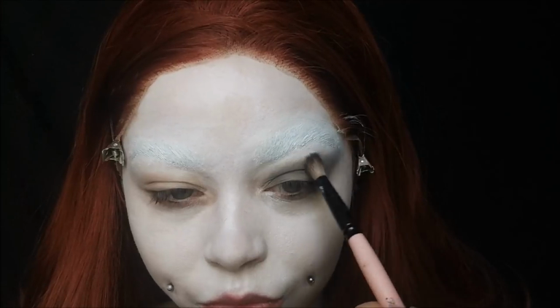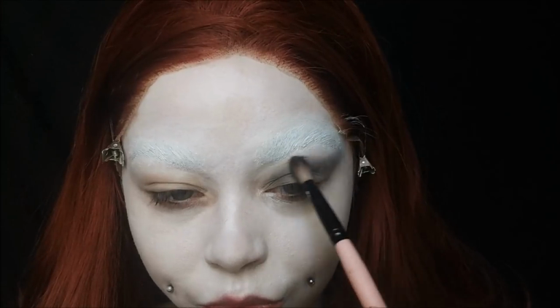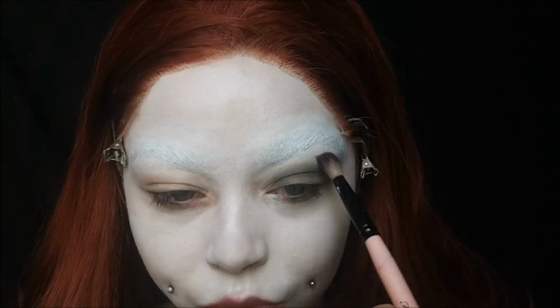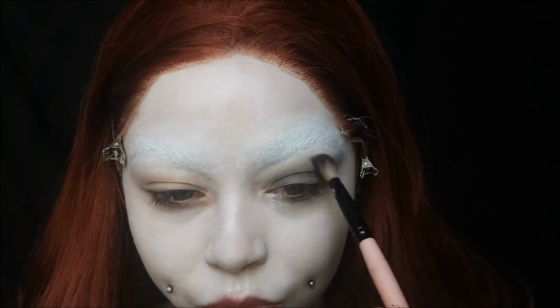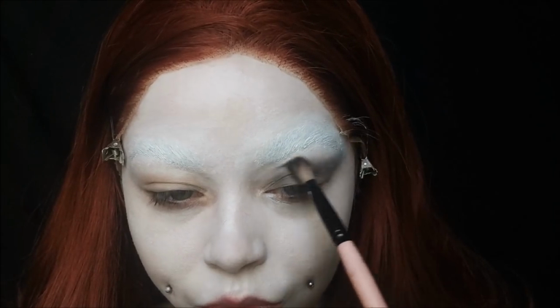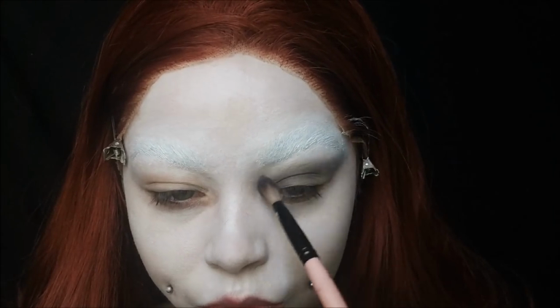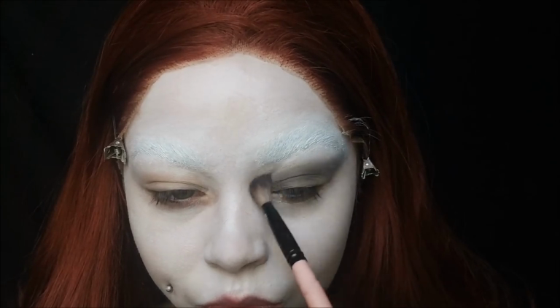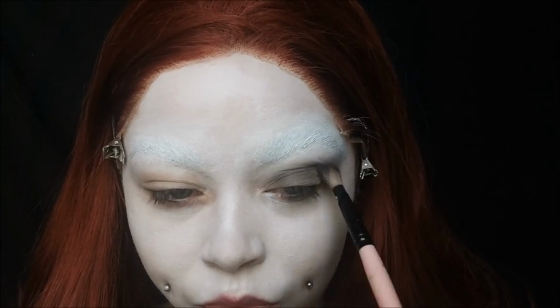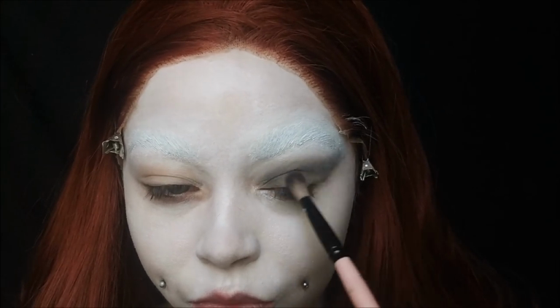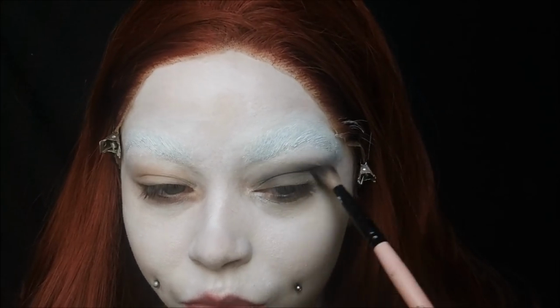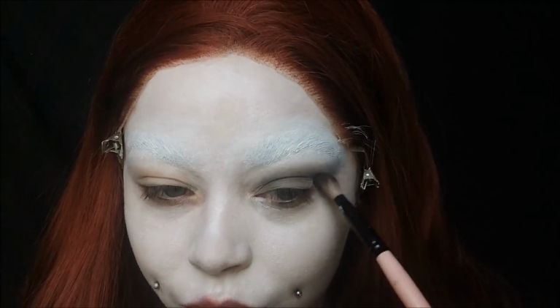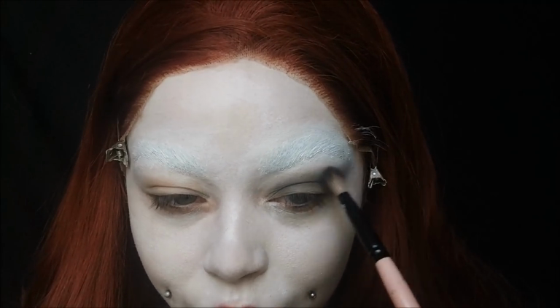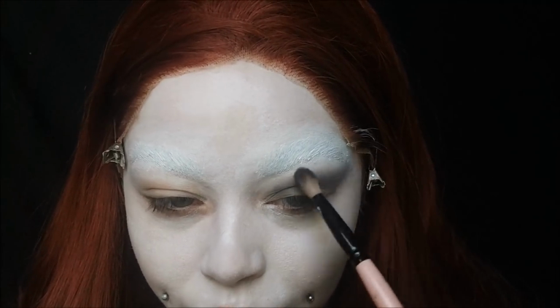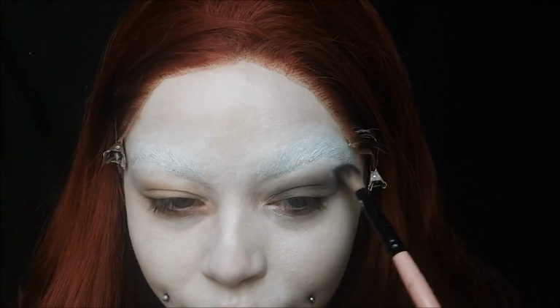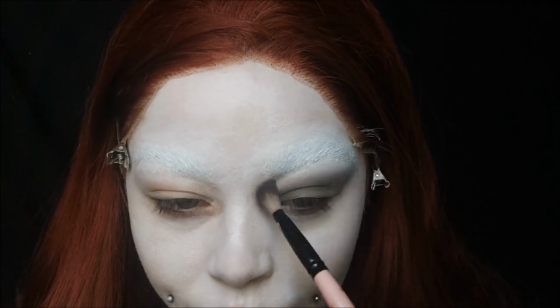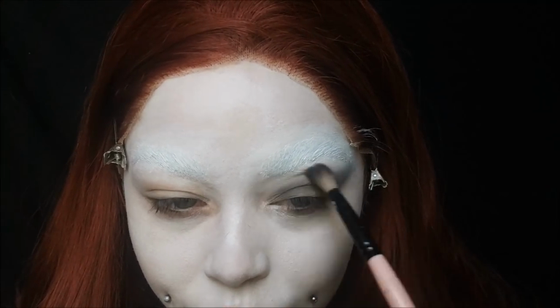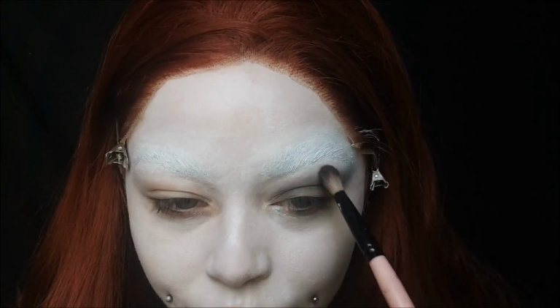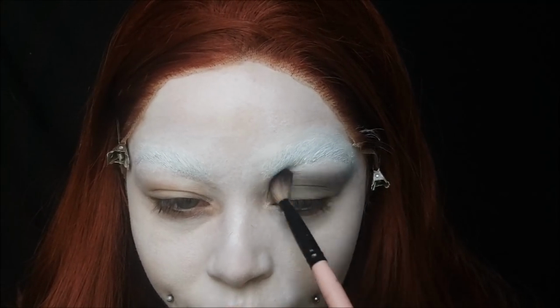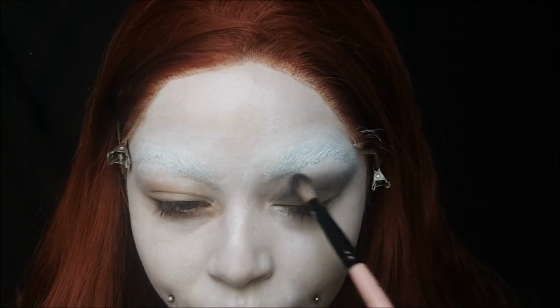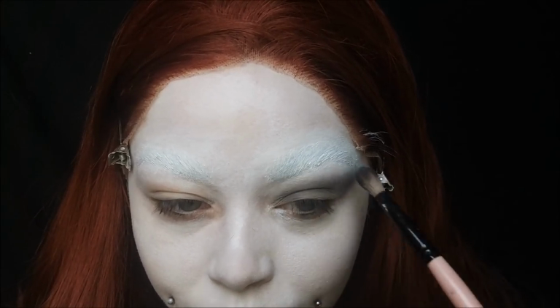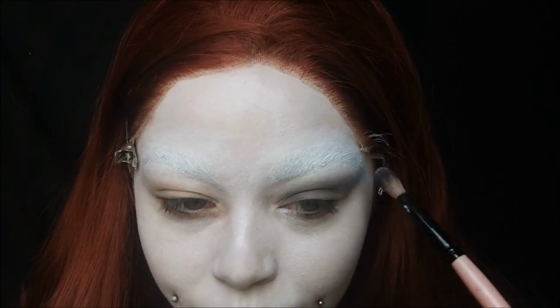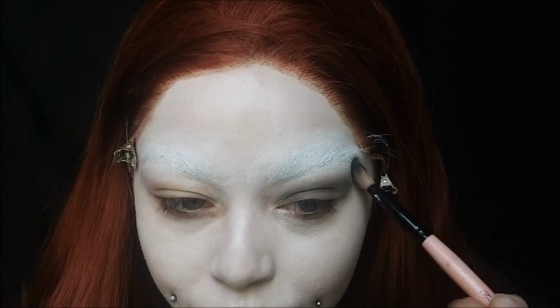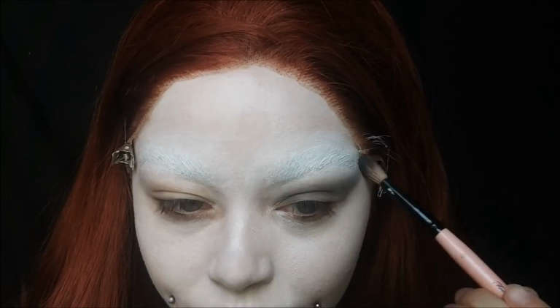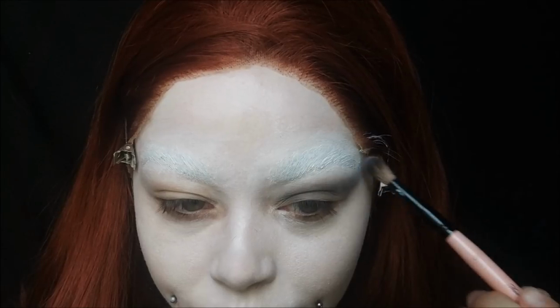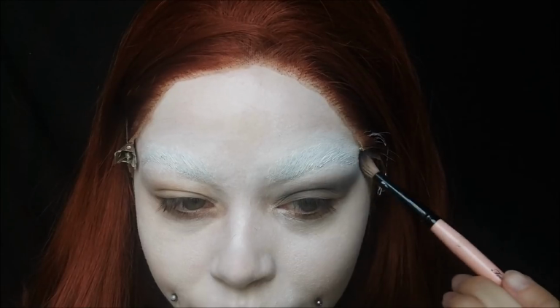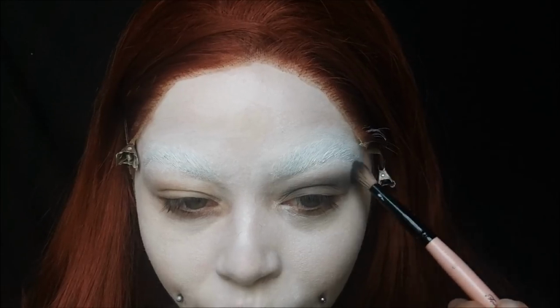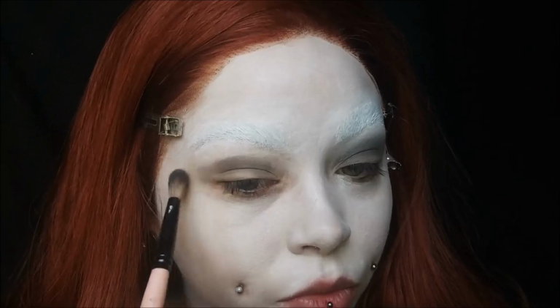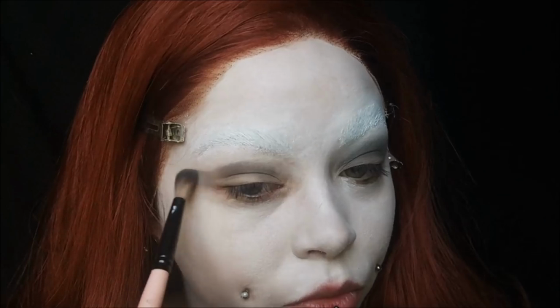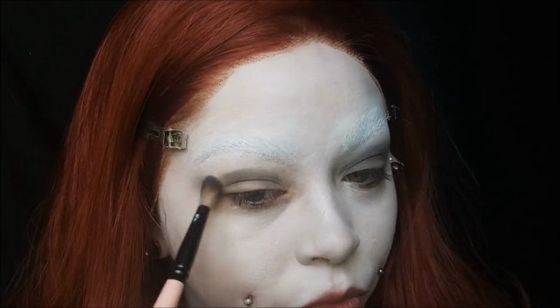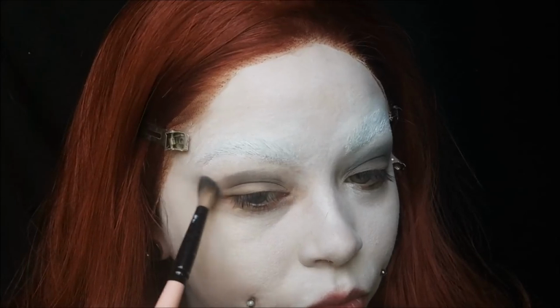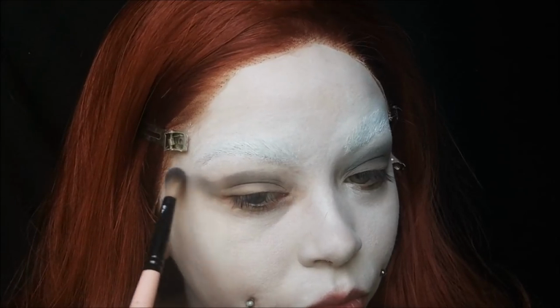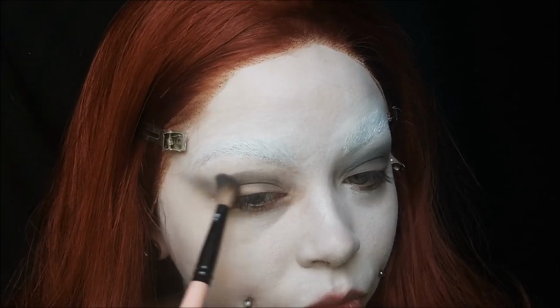I wanted this to be a female type of version of Pennywise, so that's why I'm doing the winged type of shadow to make it a little bit more feminine.